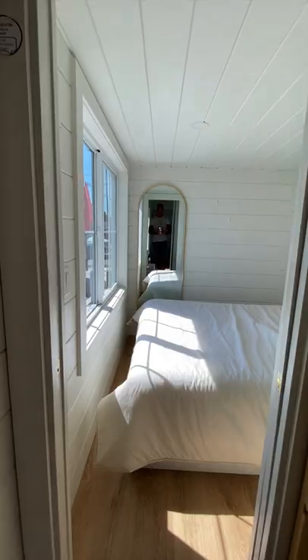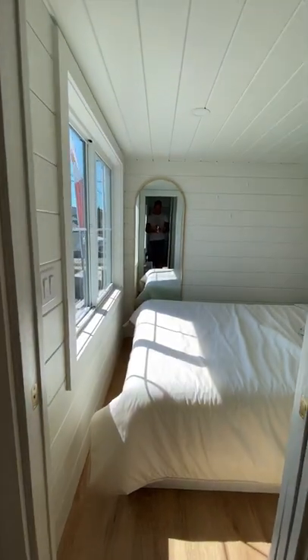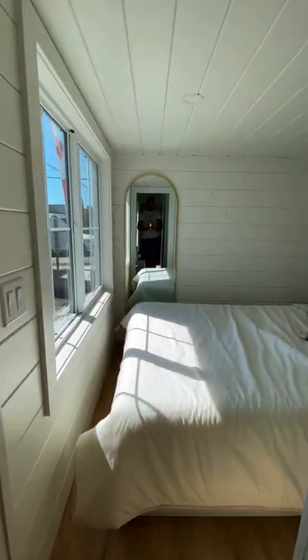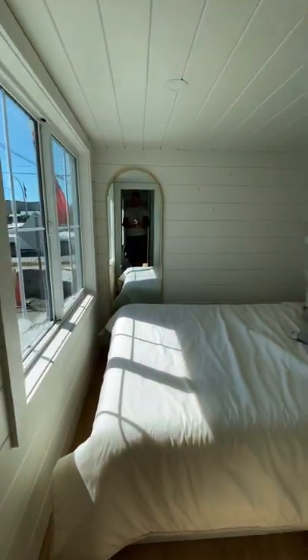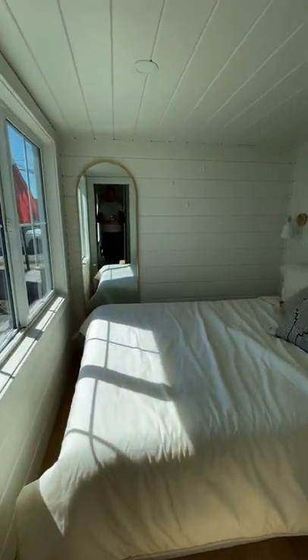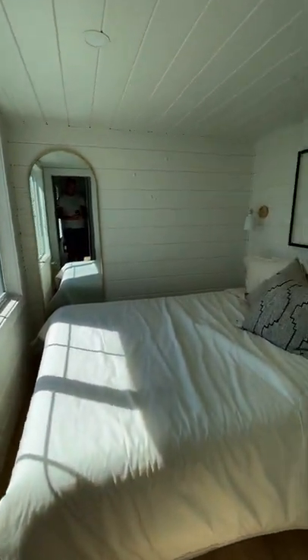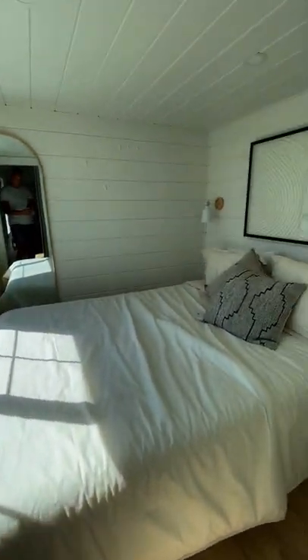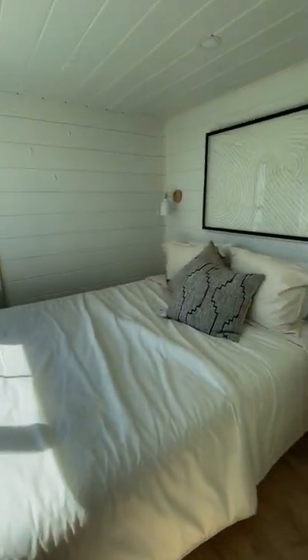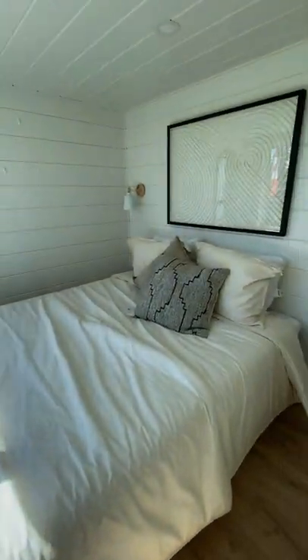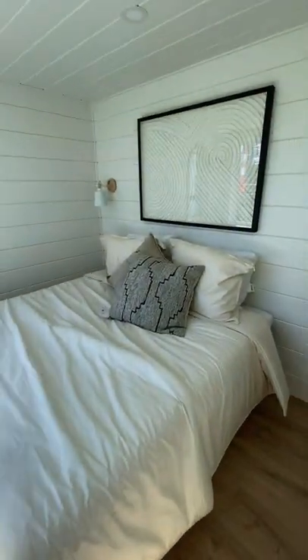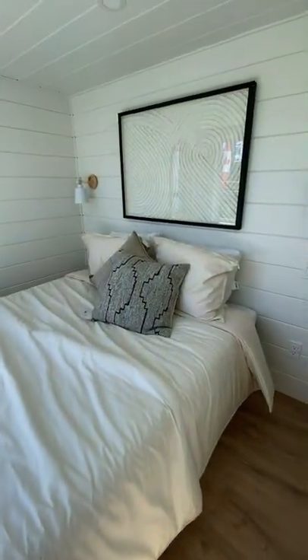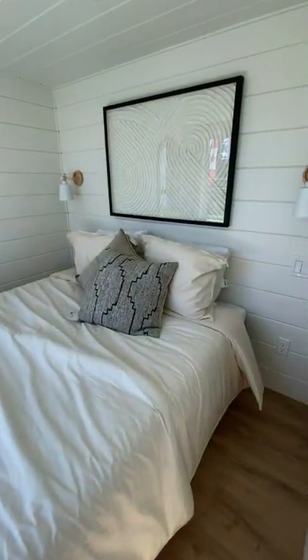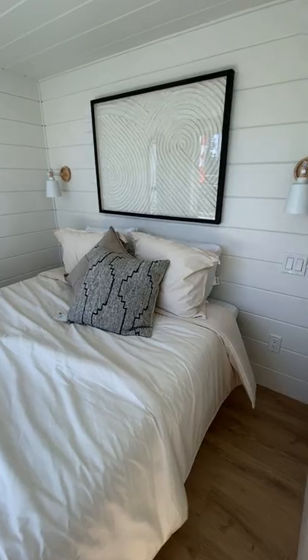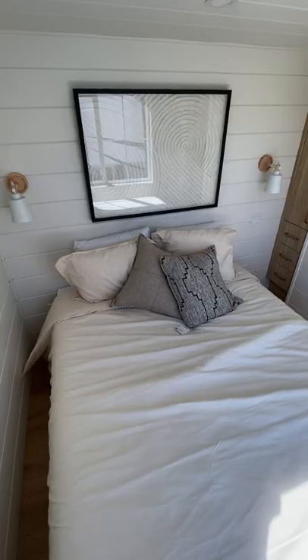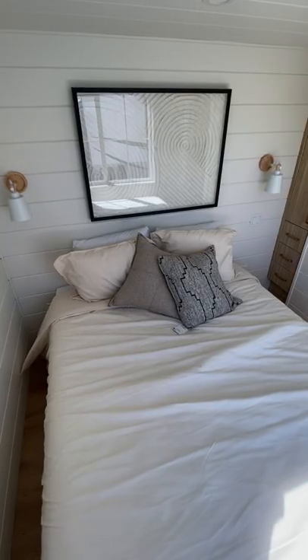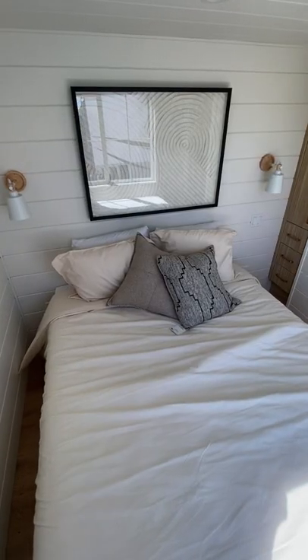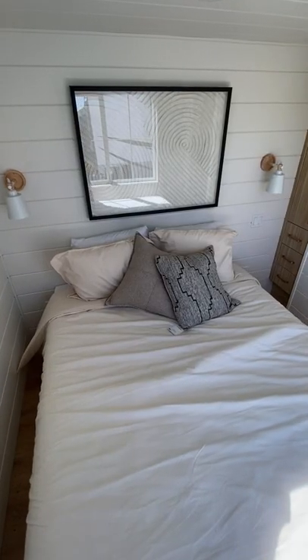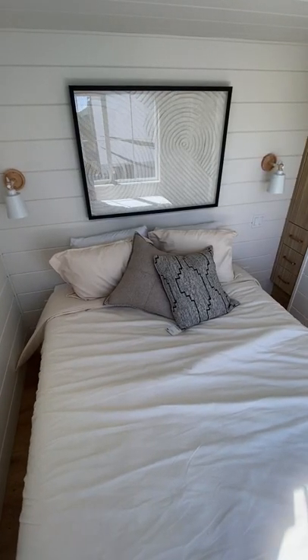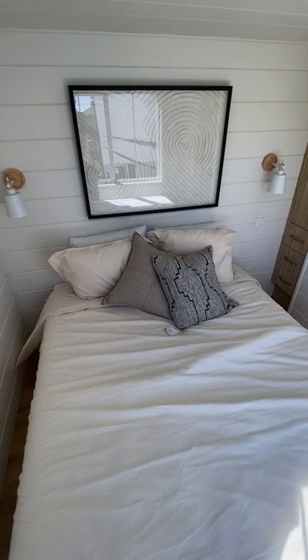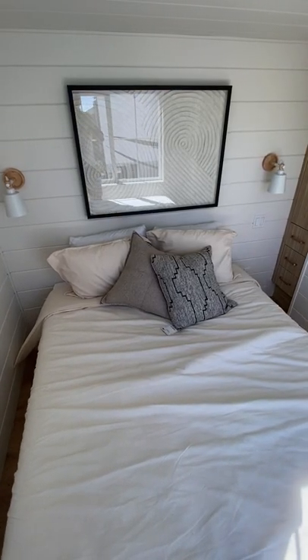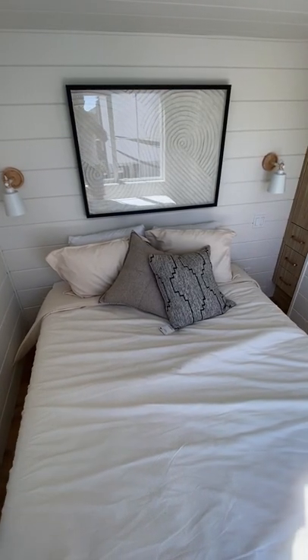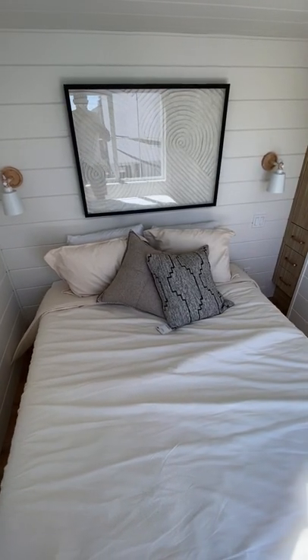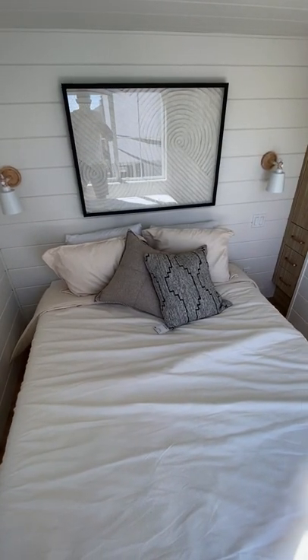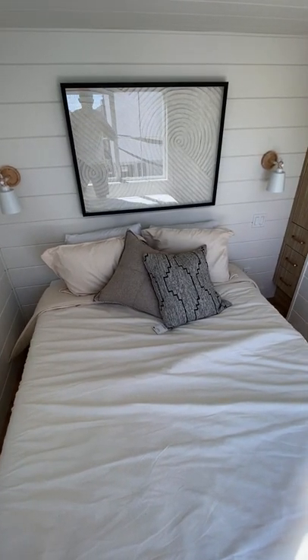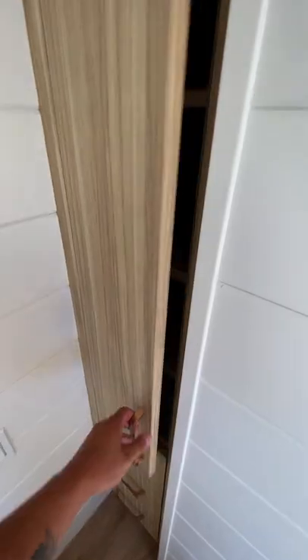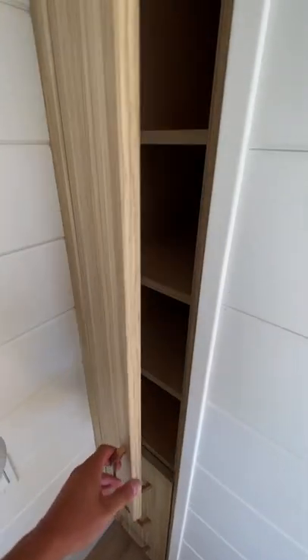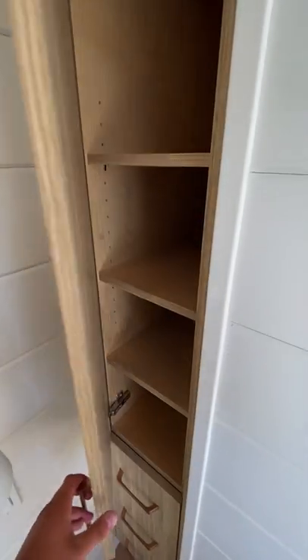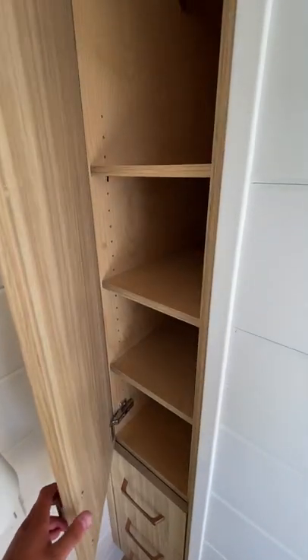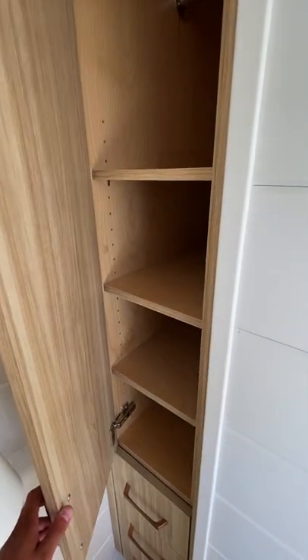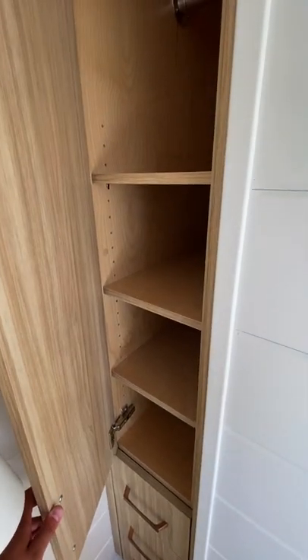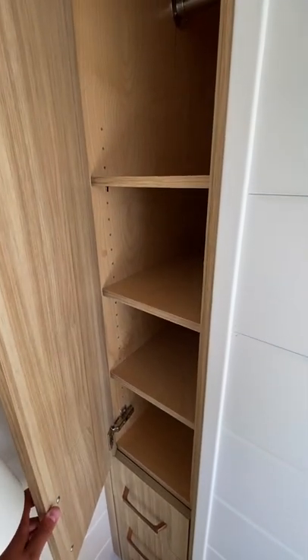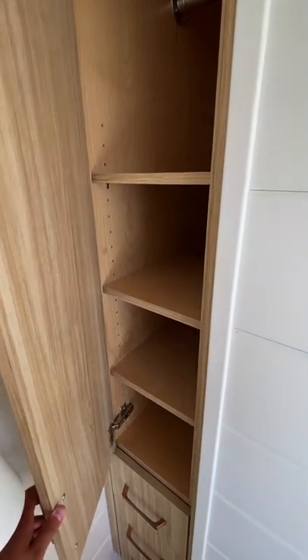Finally, at the back of the home is the main floor bedroom, offering a queen bed, storage, and a view of your surroundings.